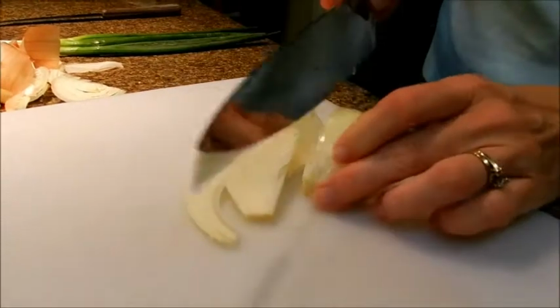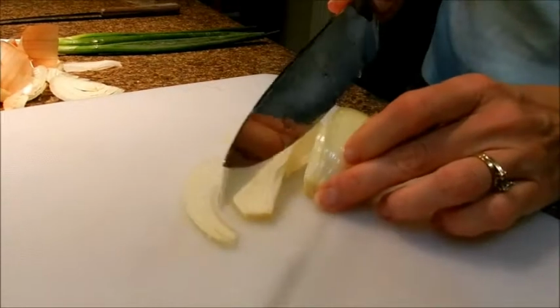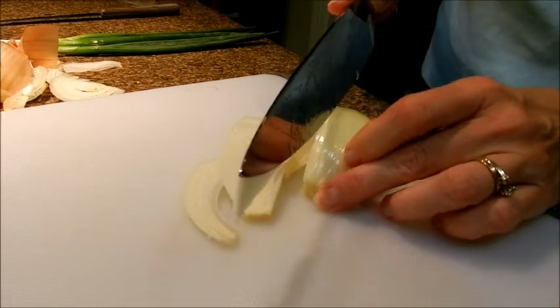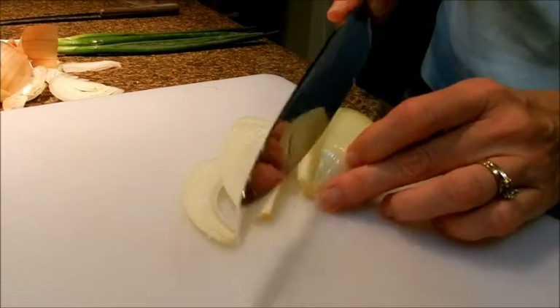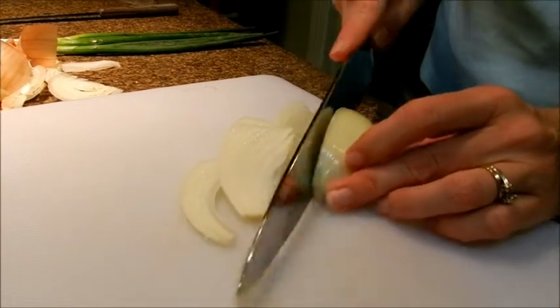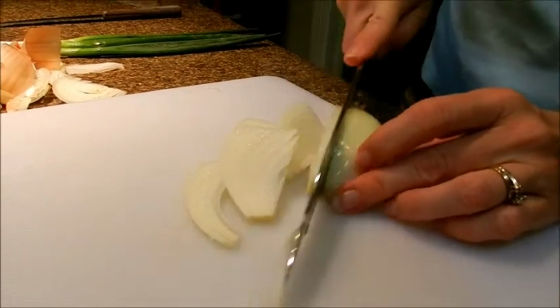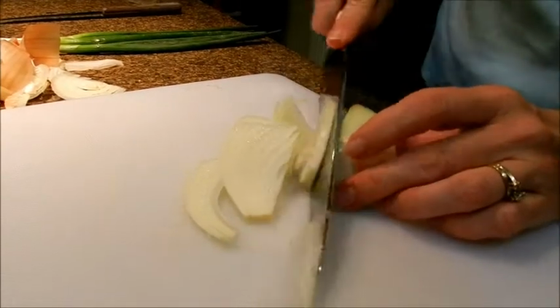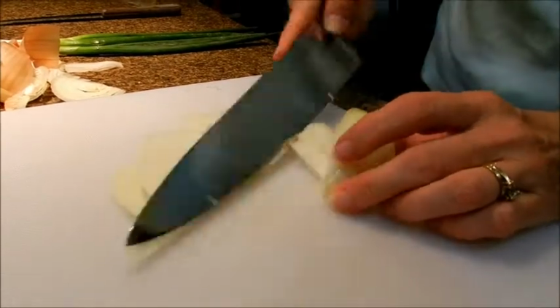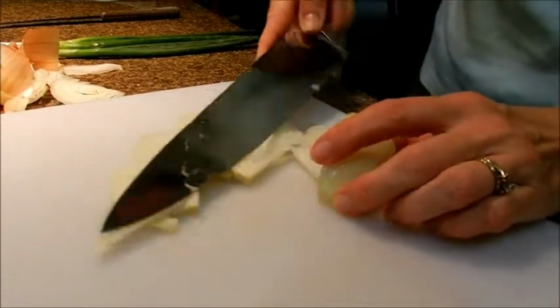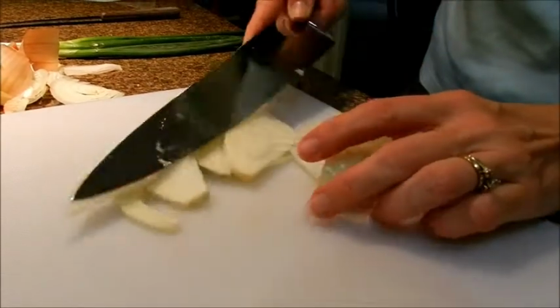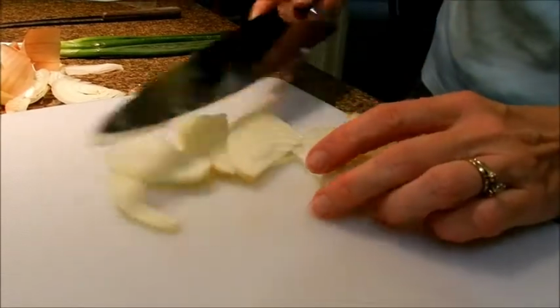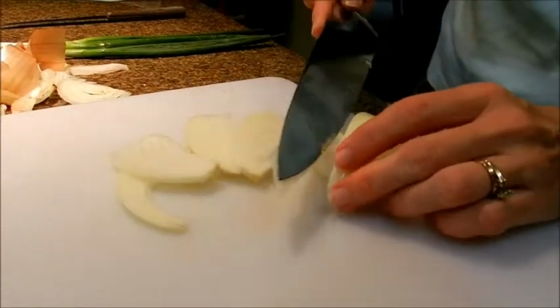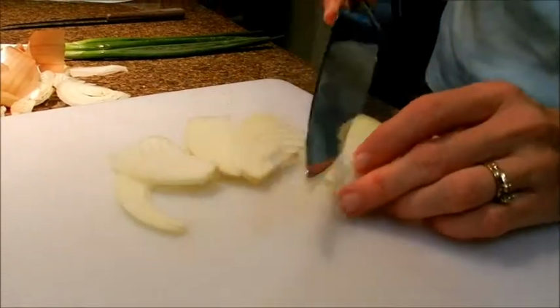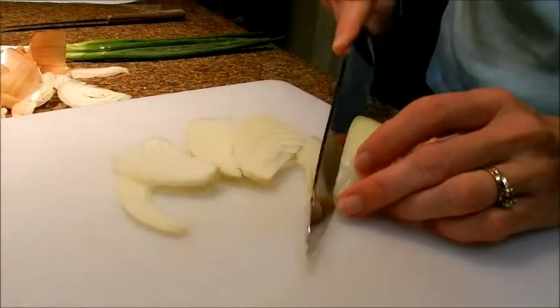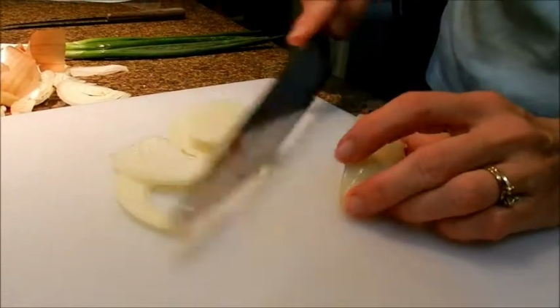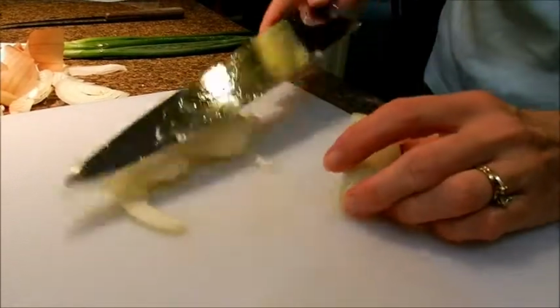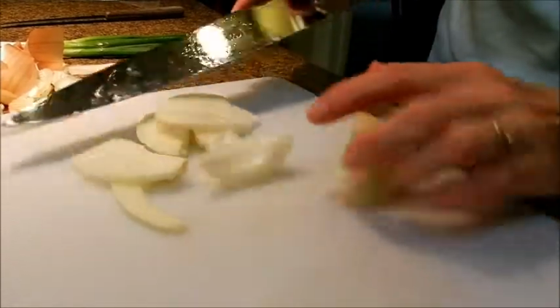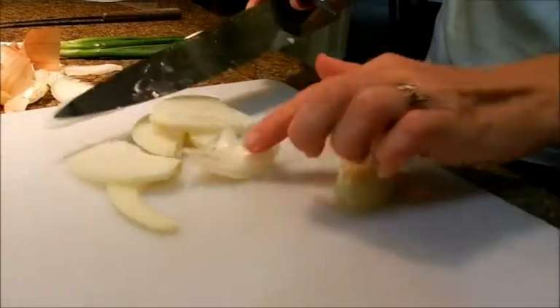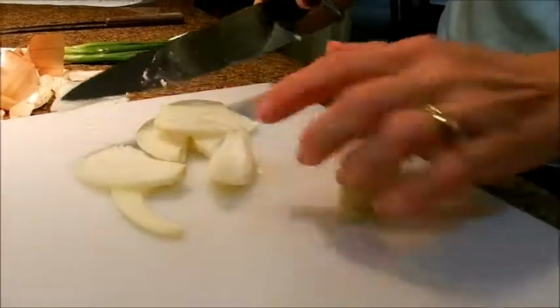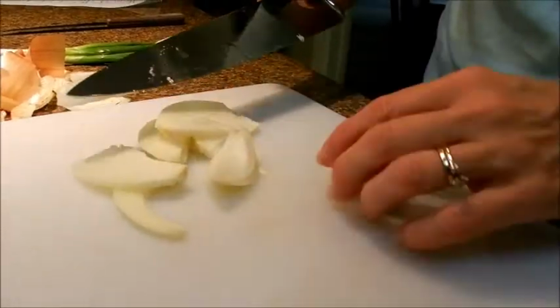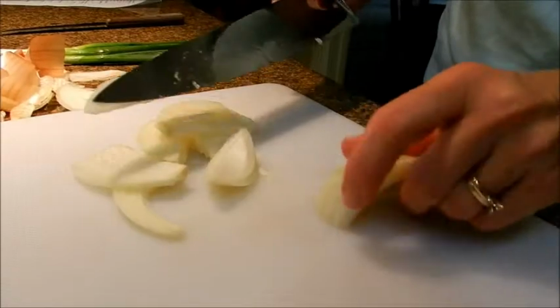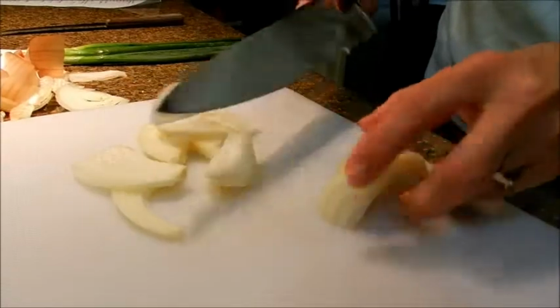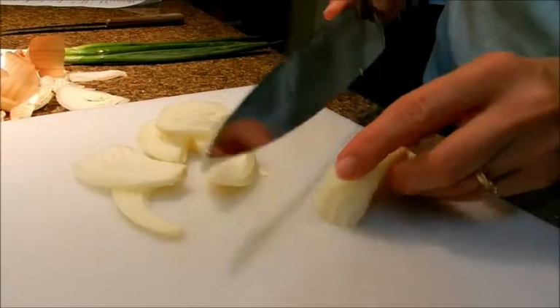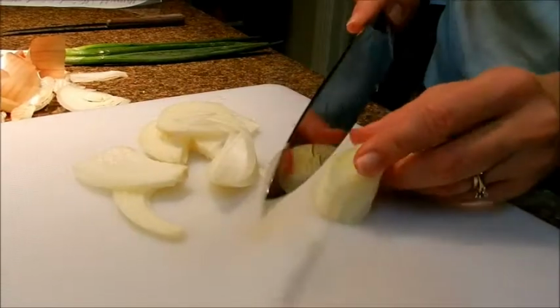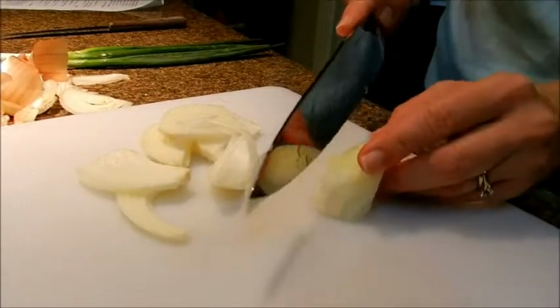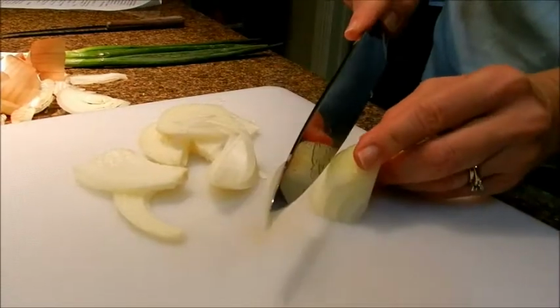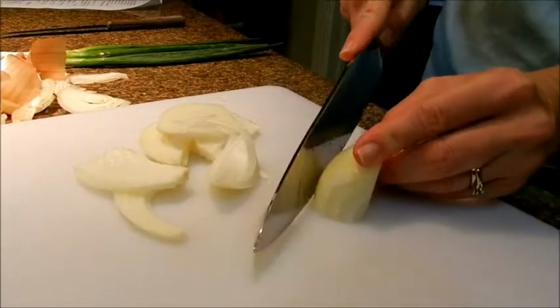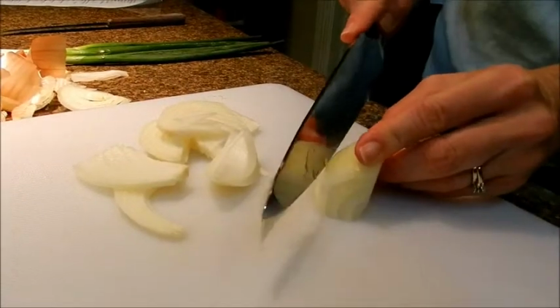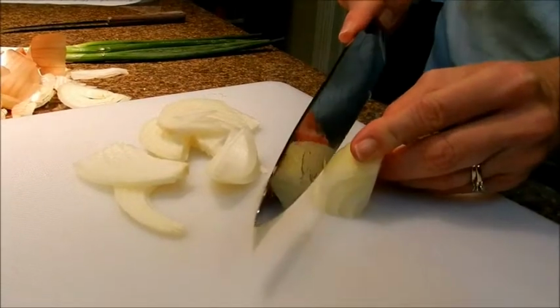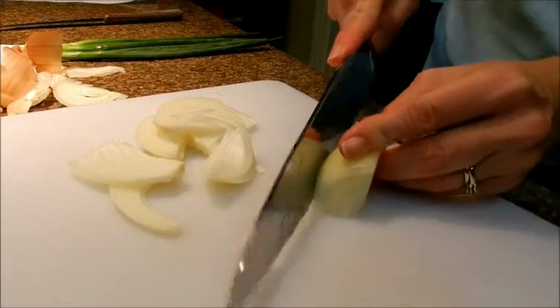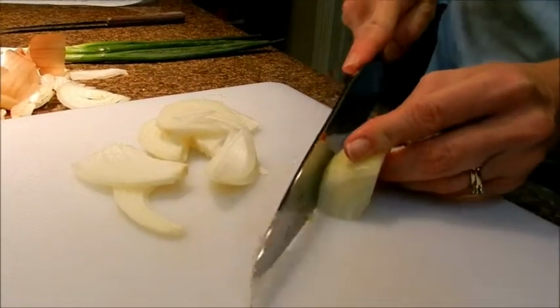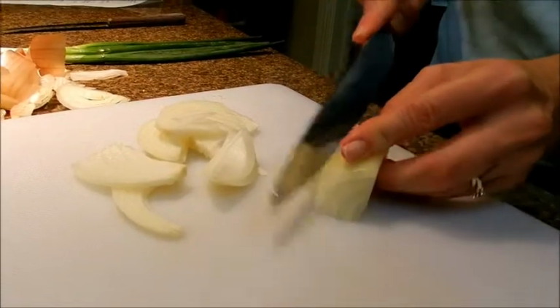Usually we dice the onions, but for stir-fried rice you're just going to slice them into thin strips.